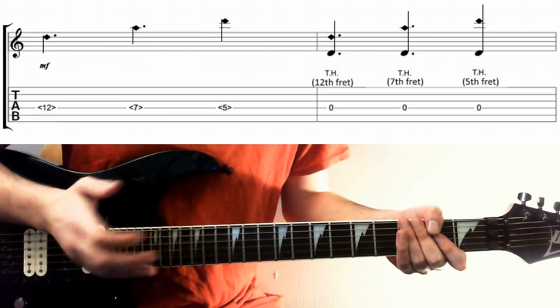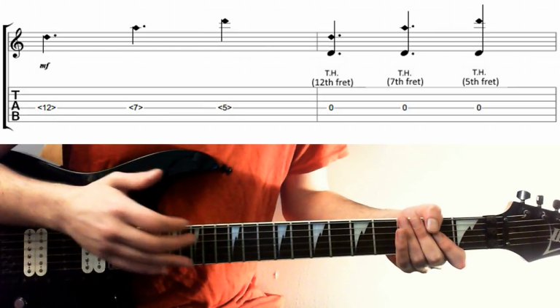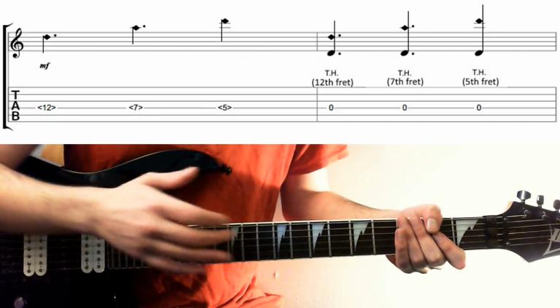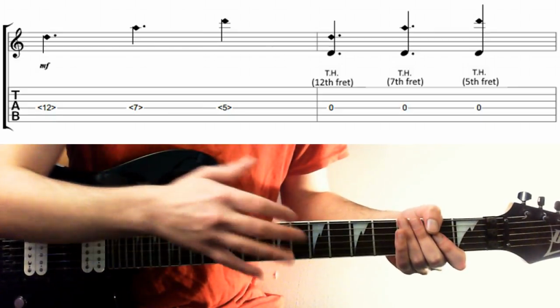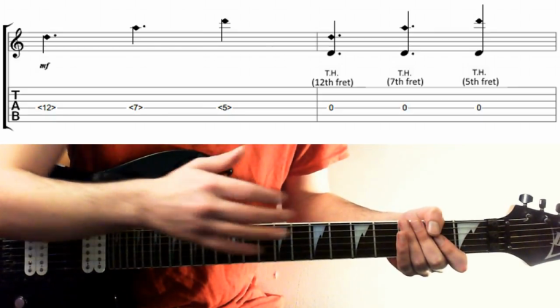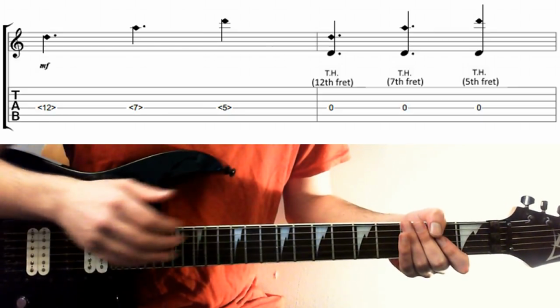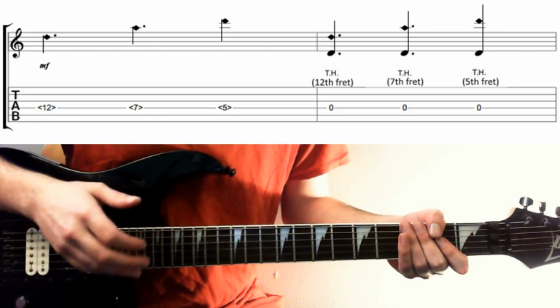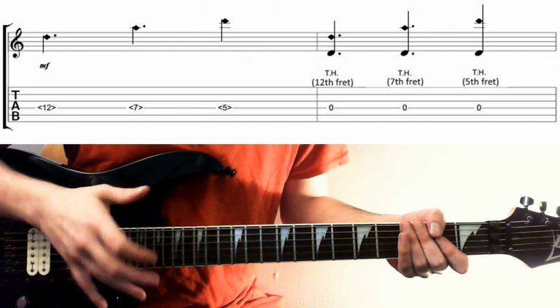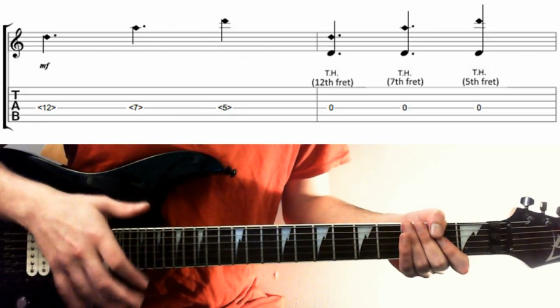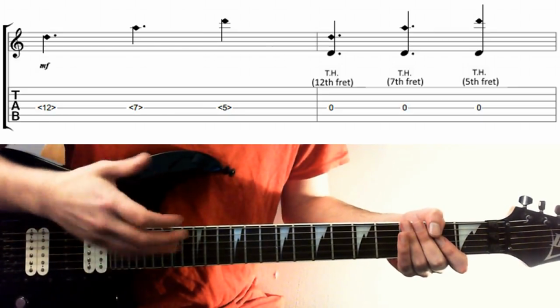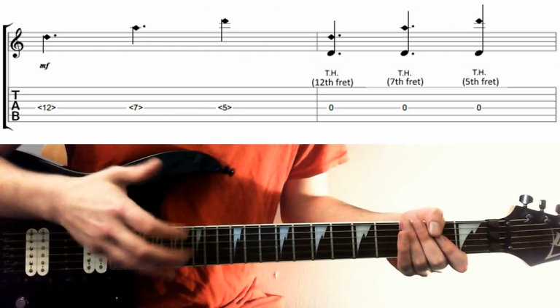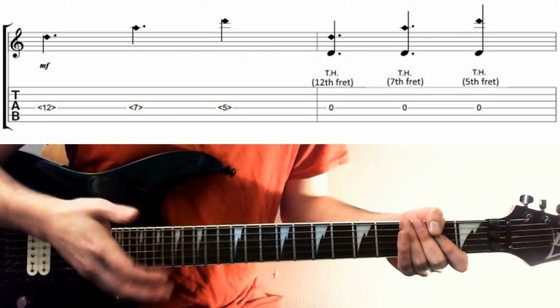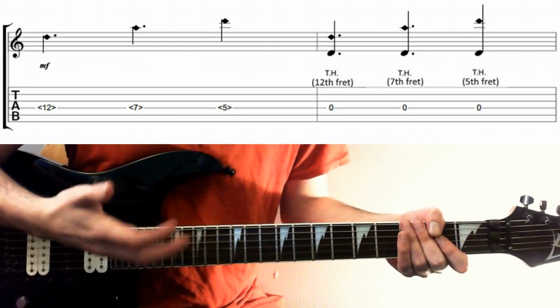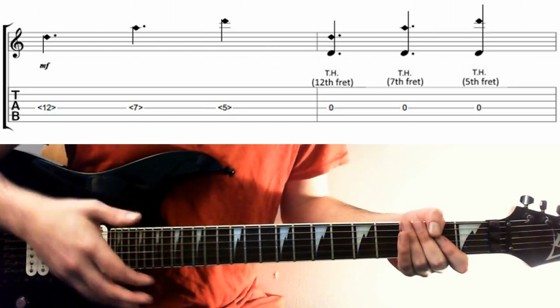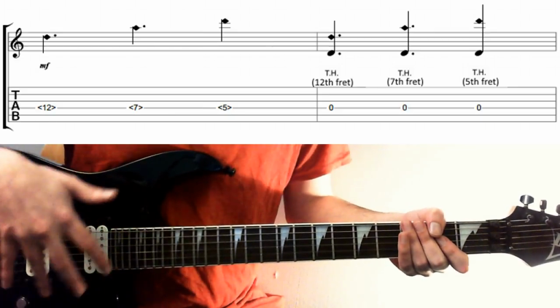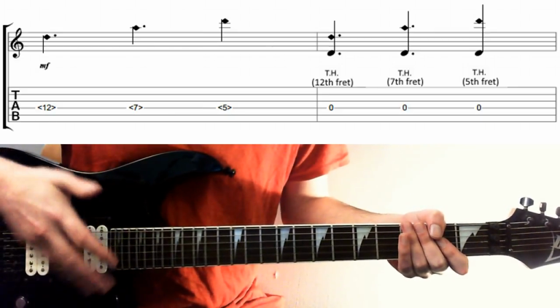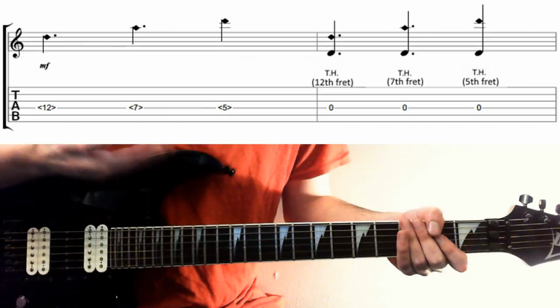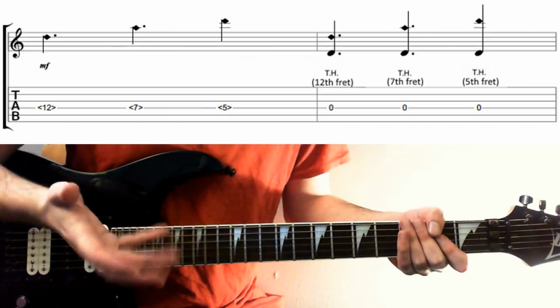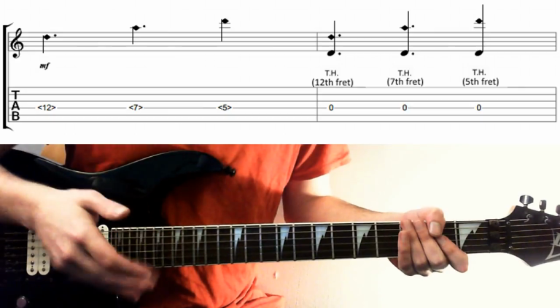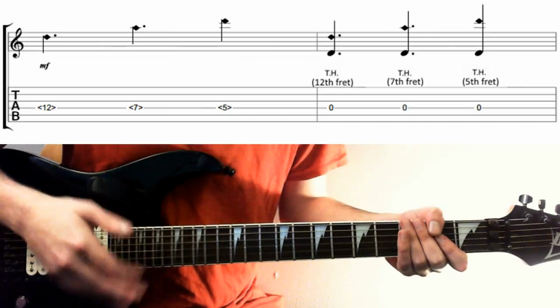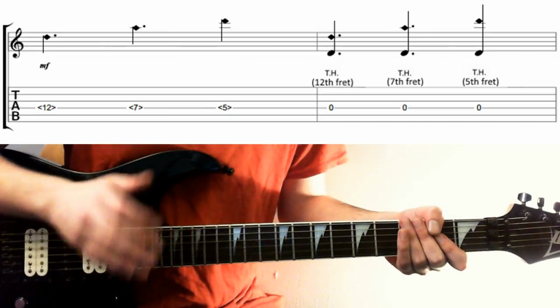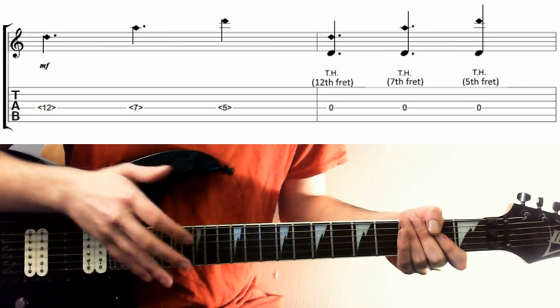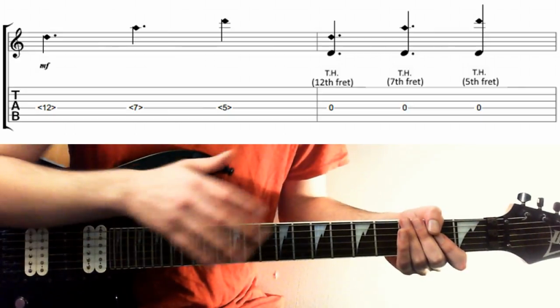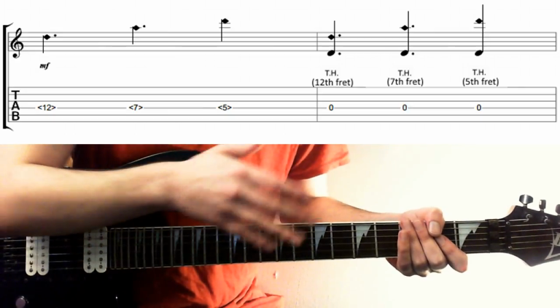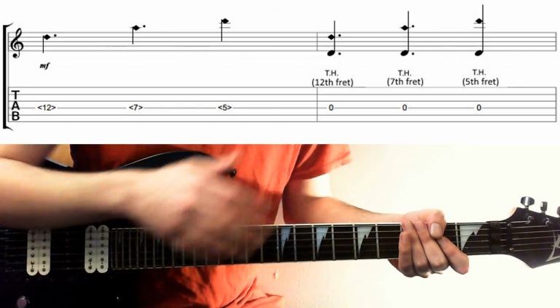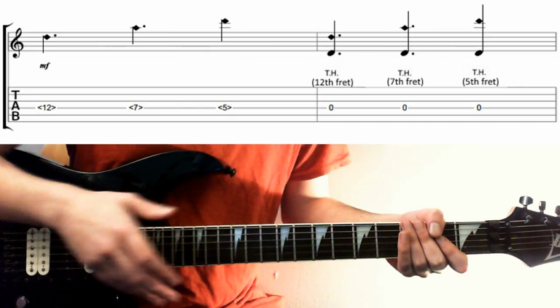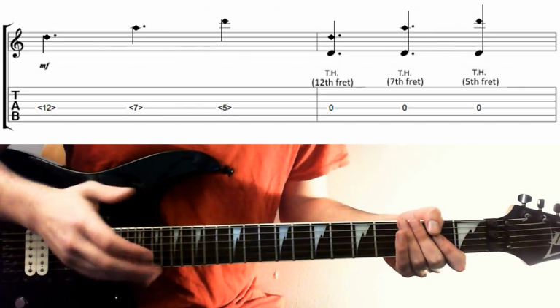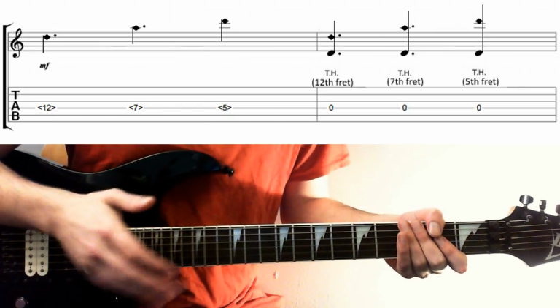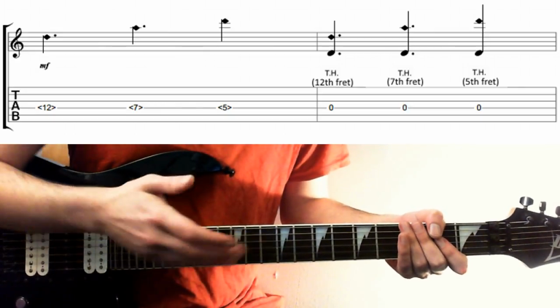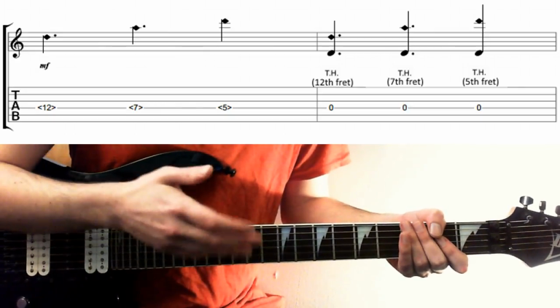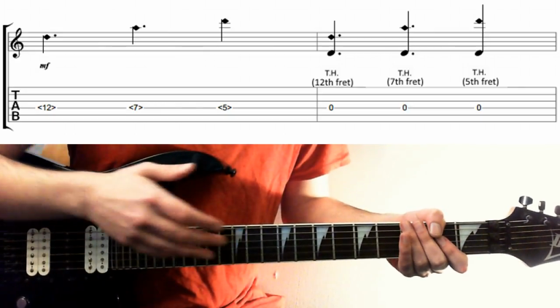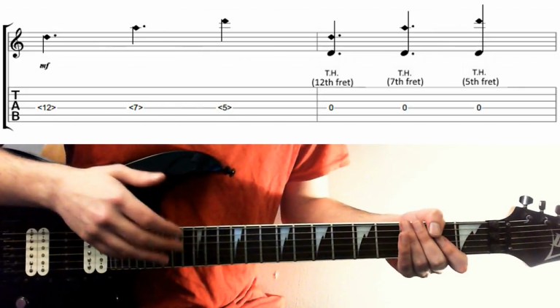Experiment with how much force you need, because depending on your action, your setup, your pickups, it might be a lighter touch or it might be a slightly heavier one.